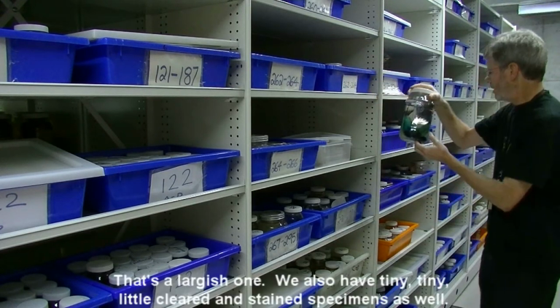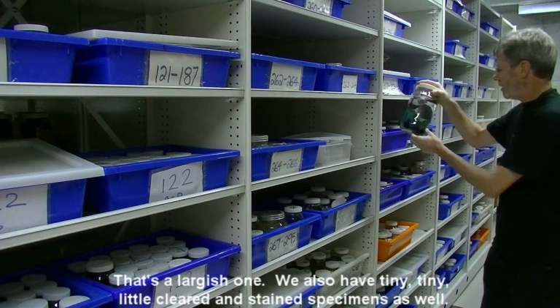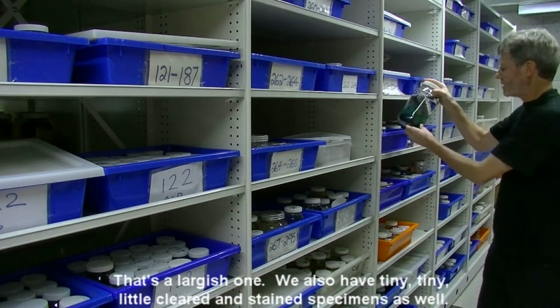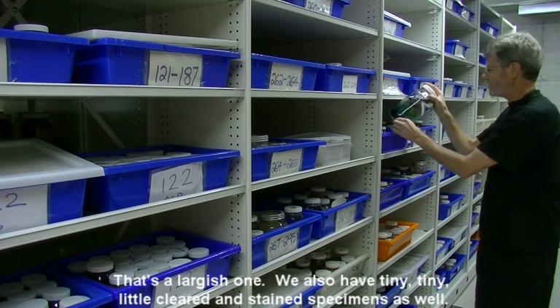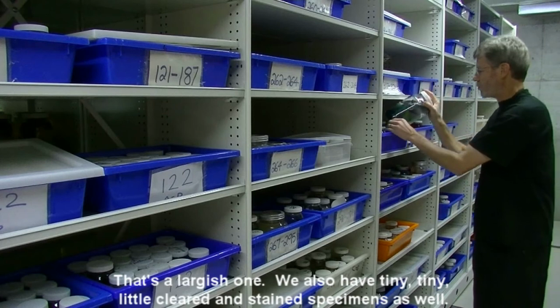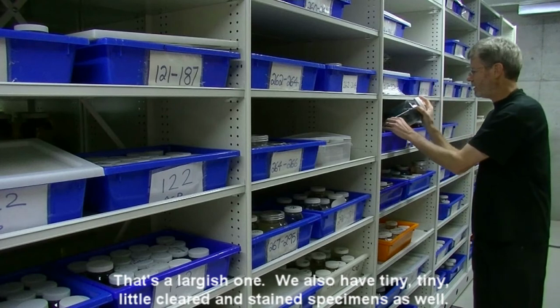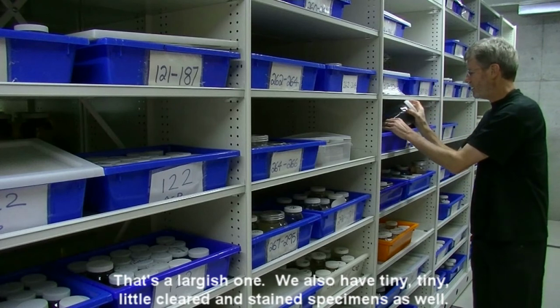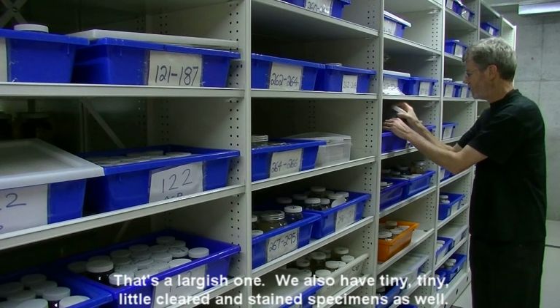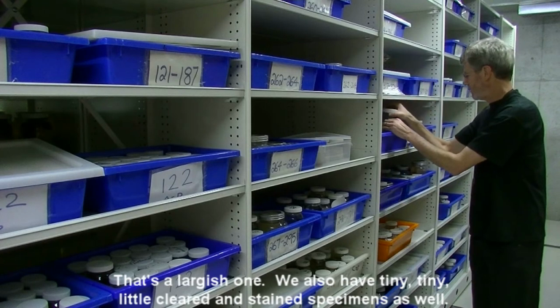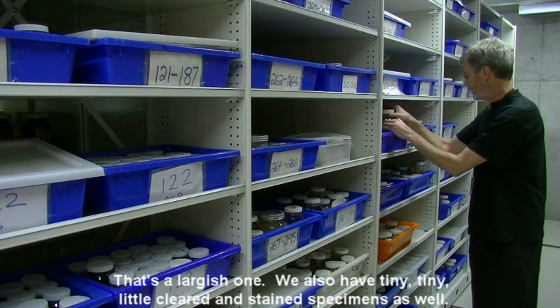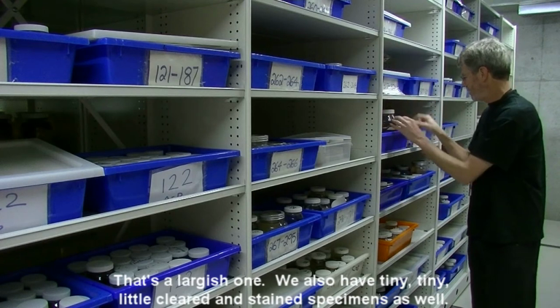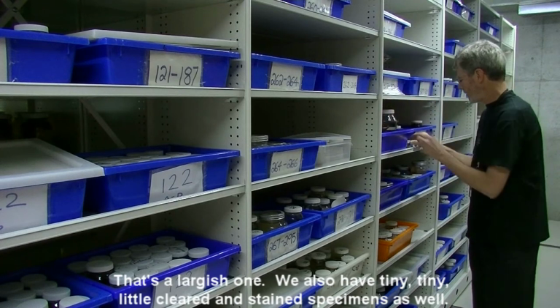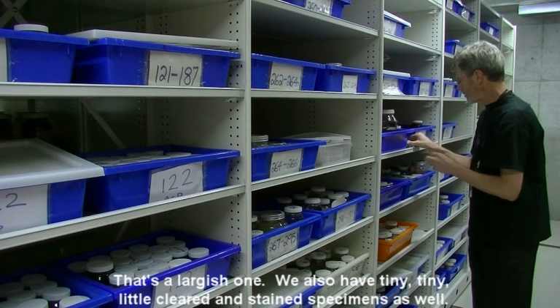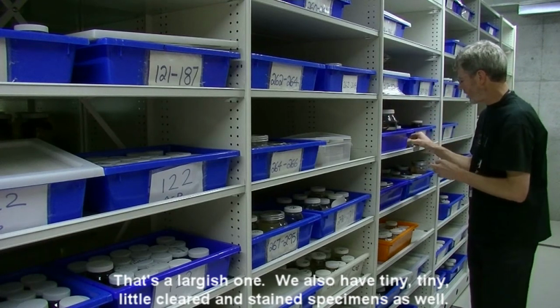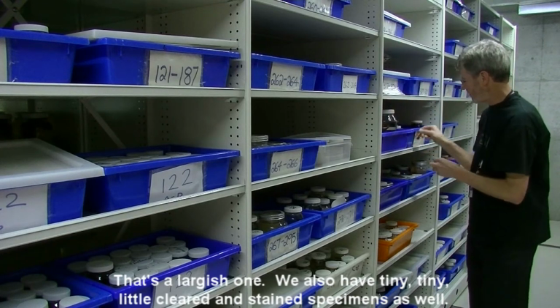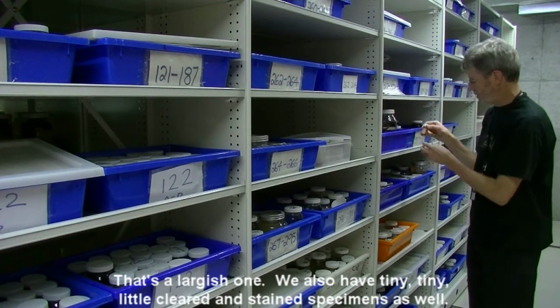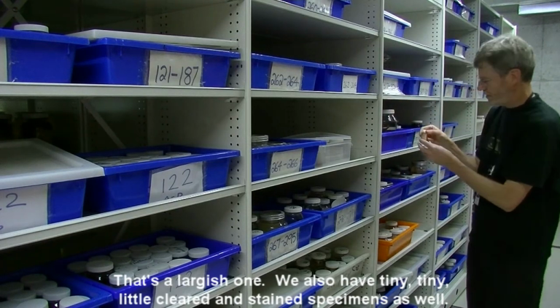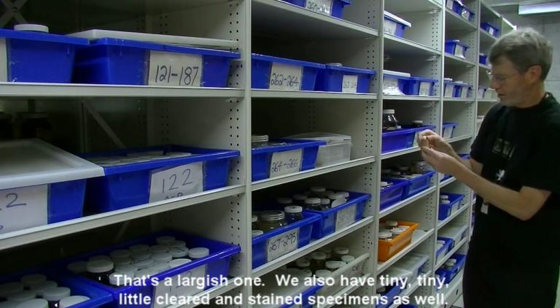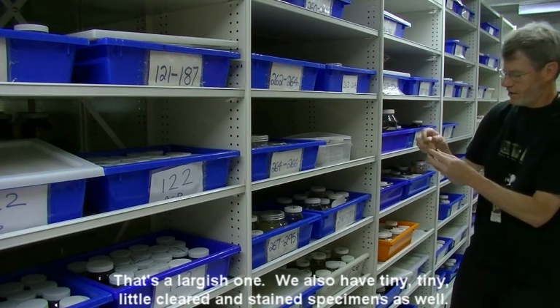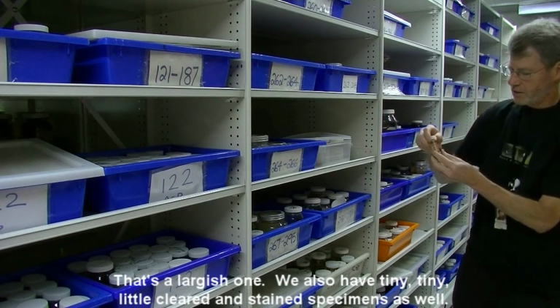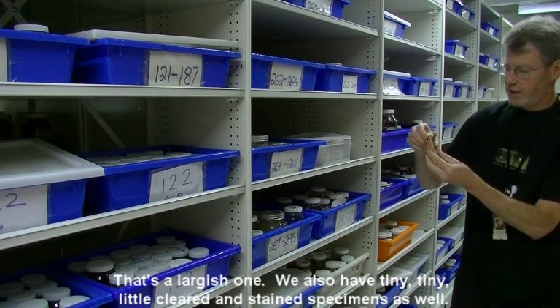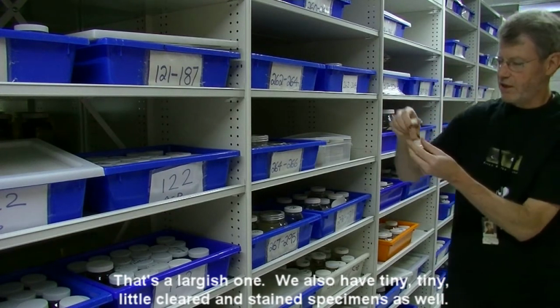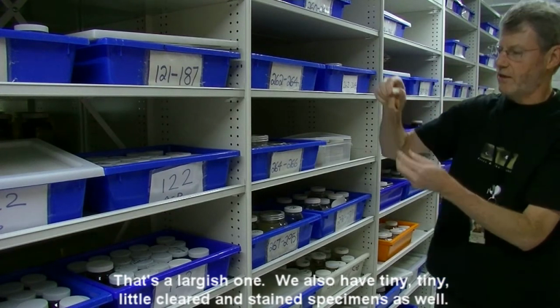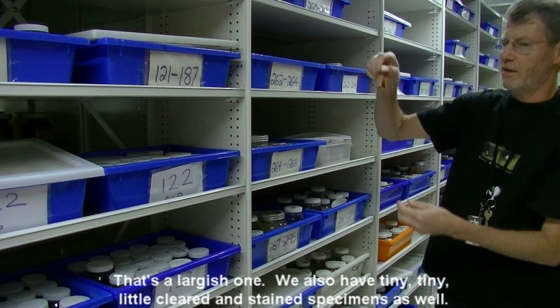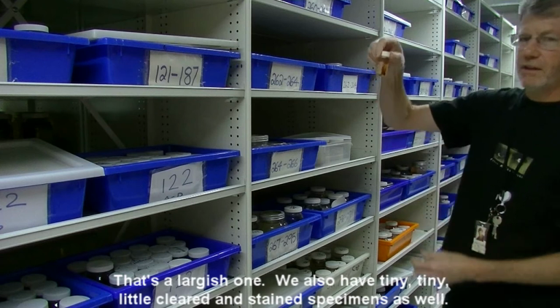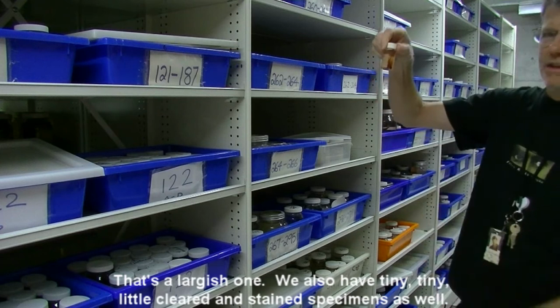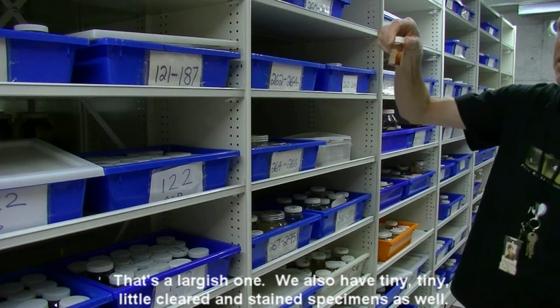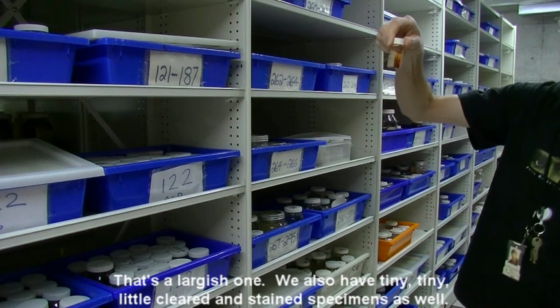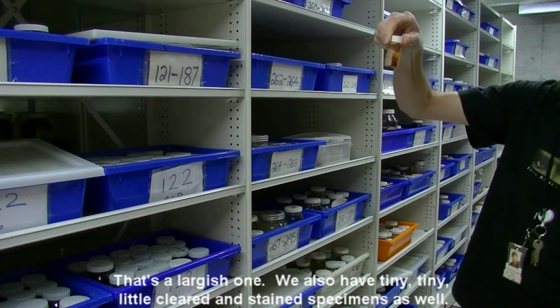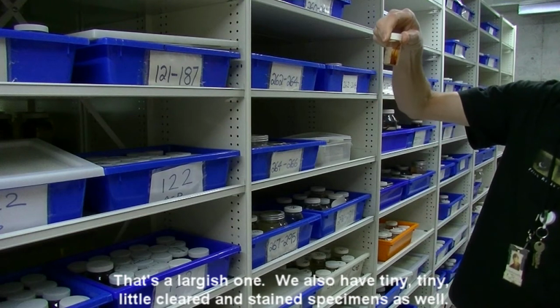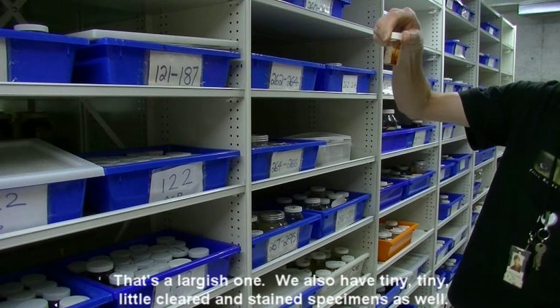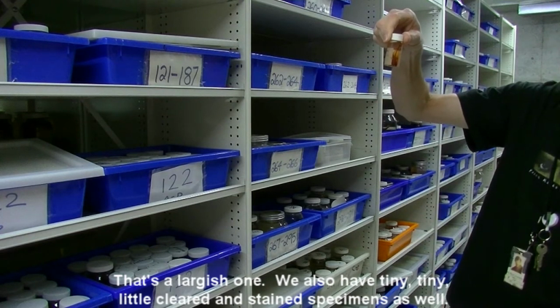That's a larger one. But we also have tiny, tiny little Cleared and Stained specimens as well.